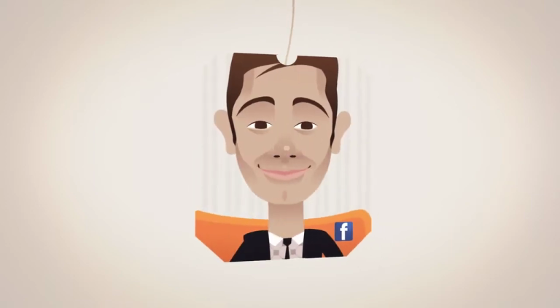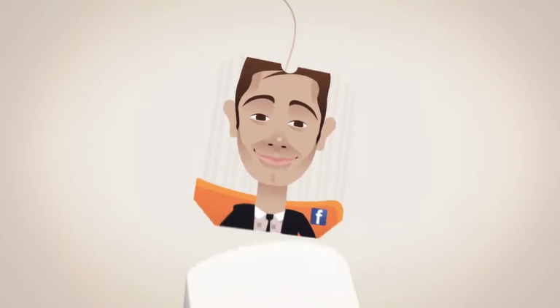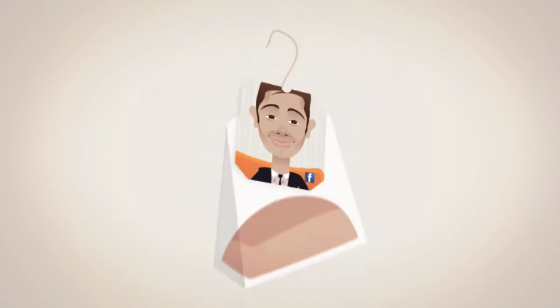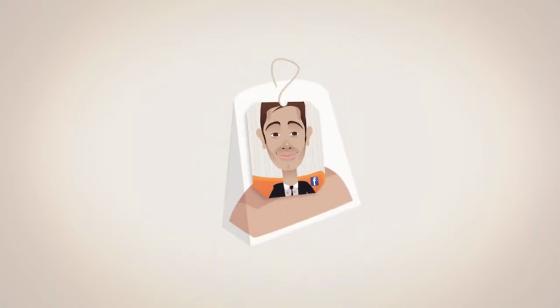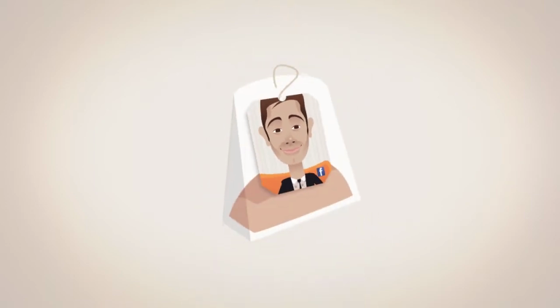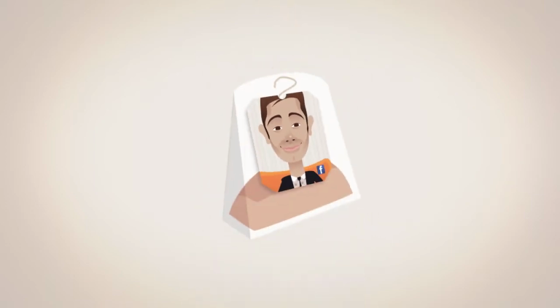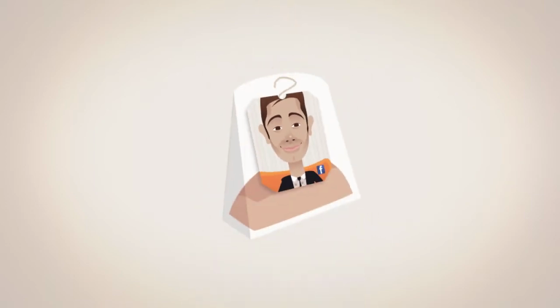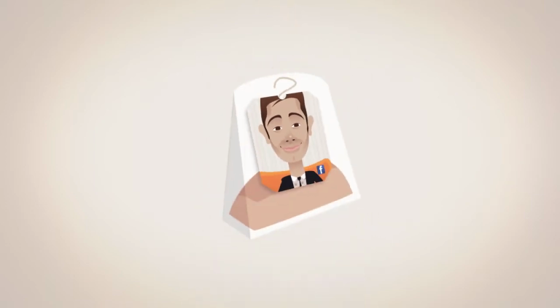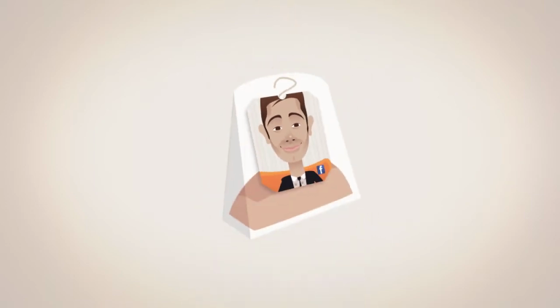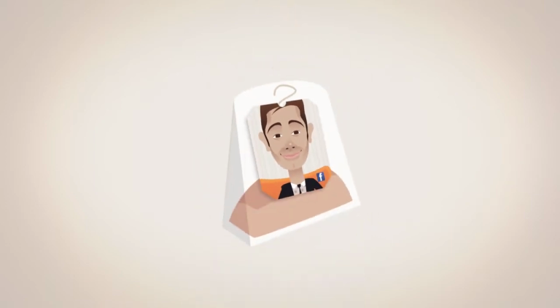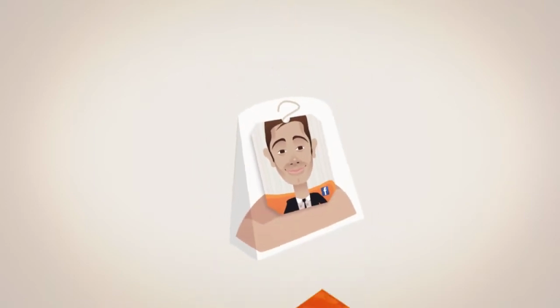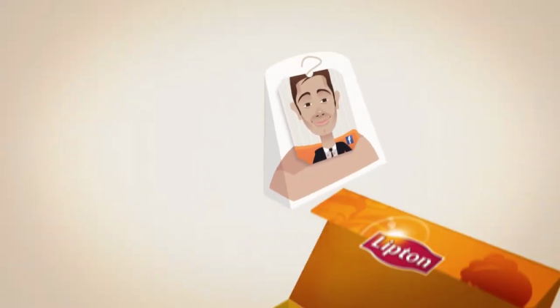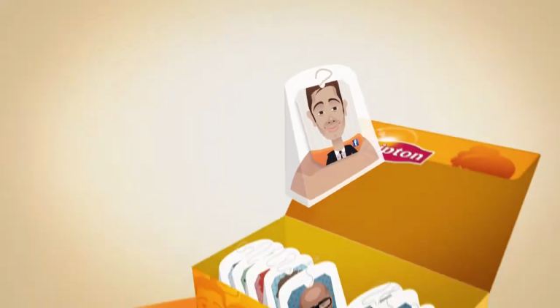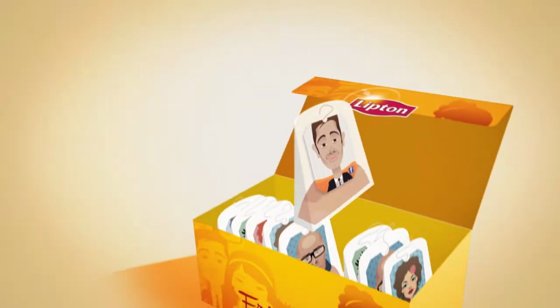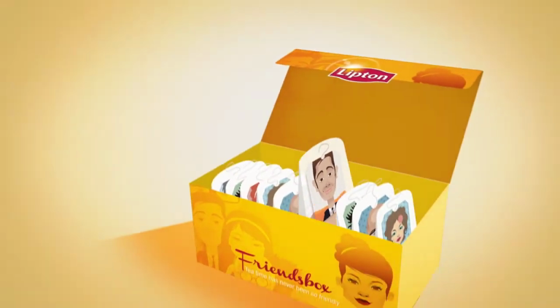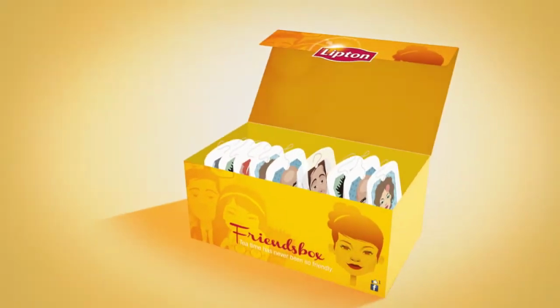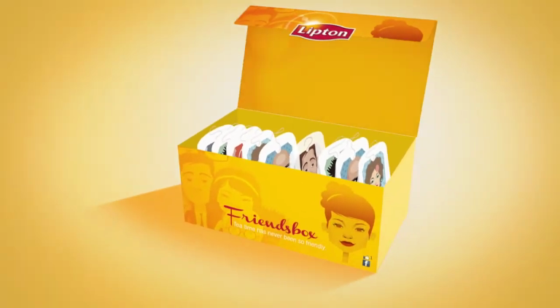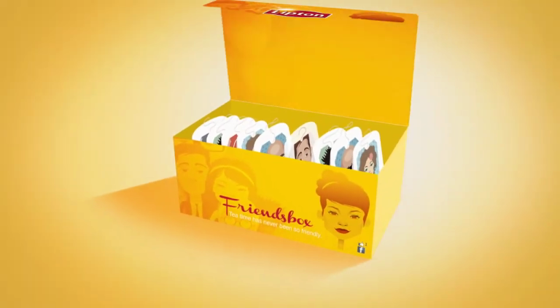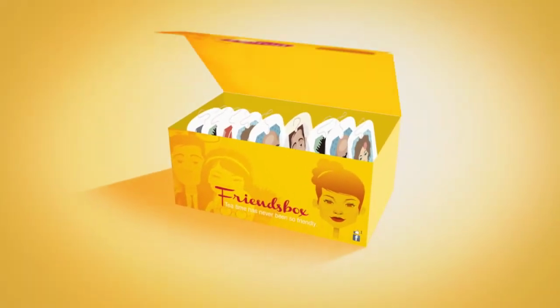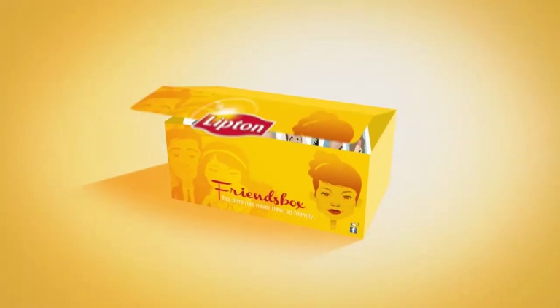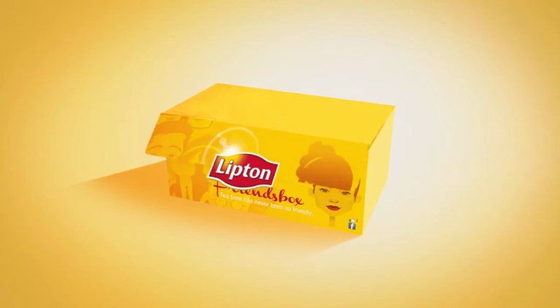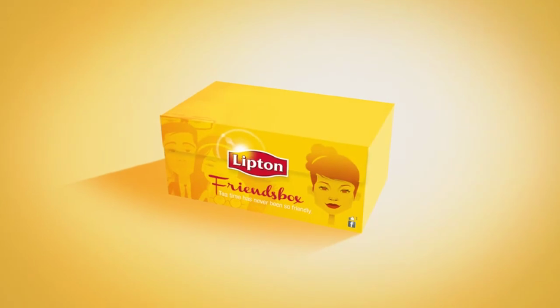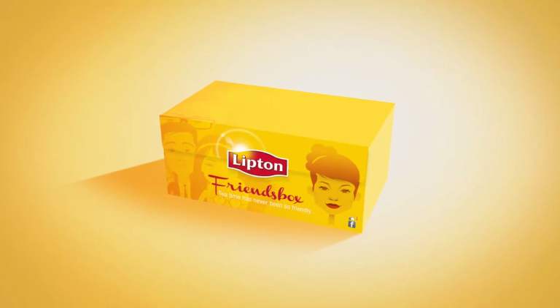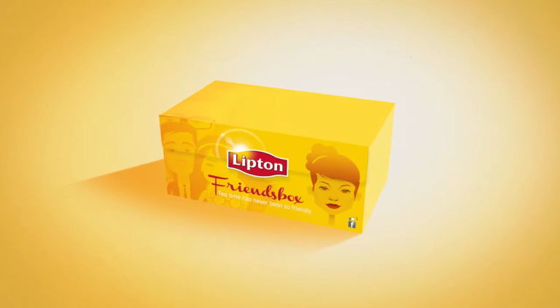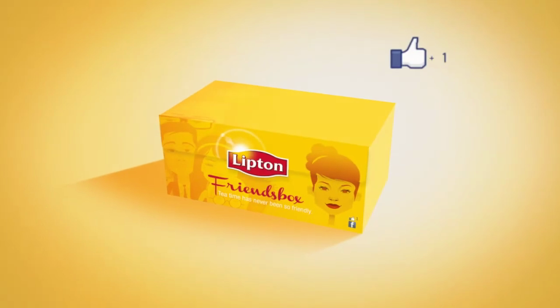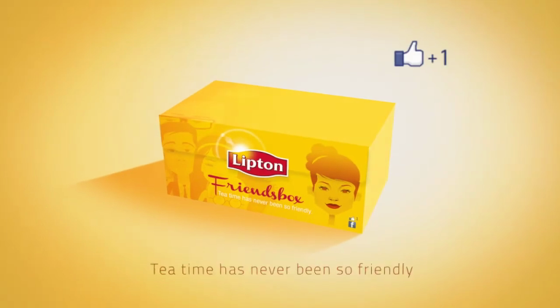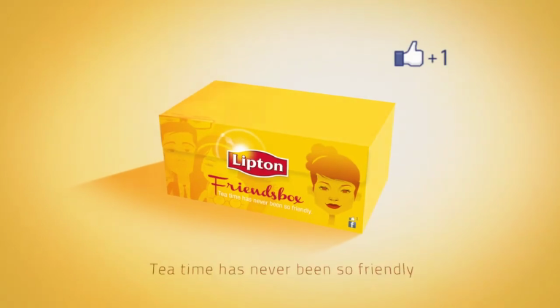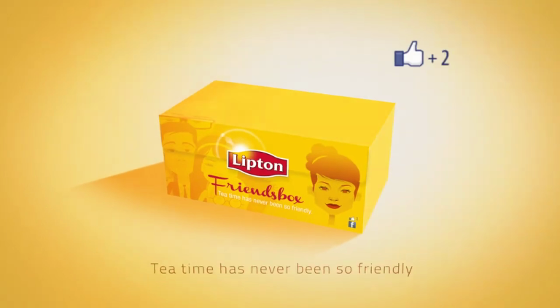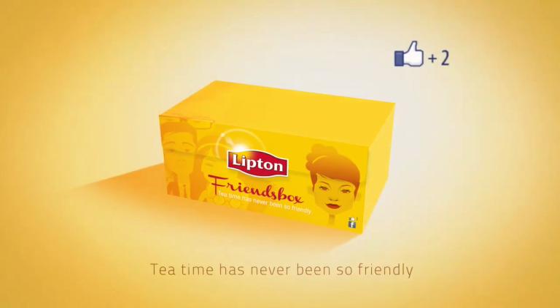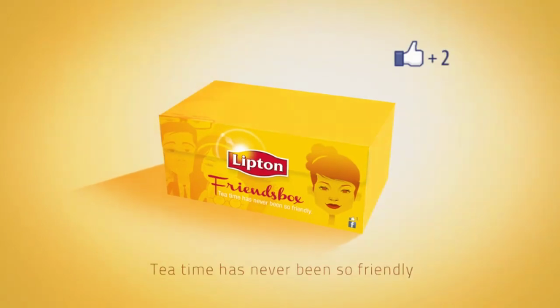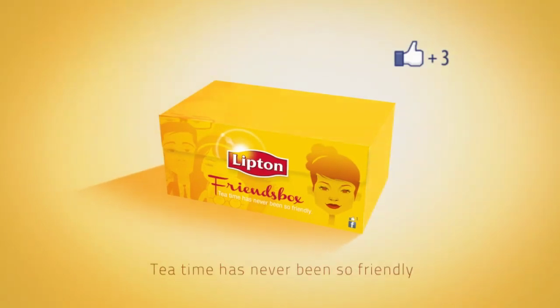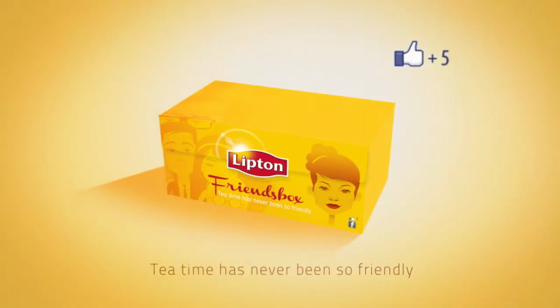You can compose it as you like. It's the Lipton Friends Box. Tea time has never been so friendly.